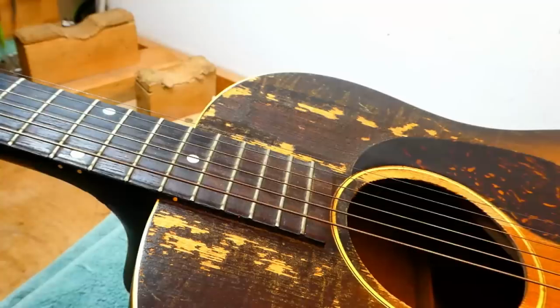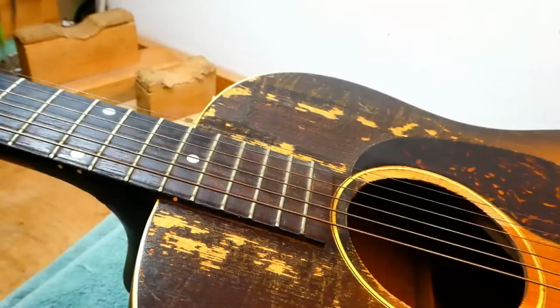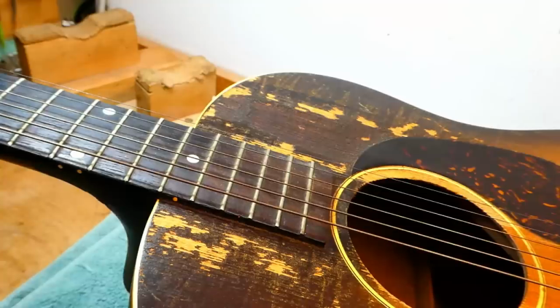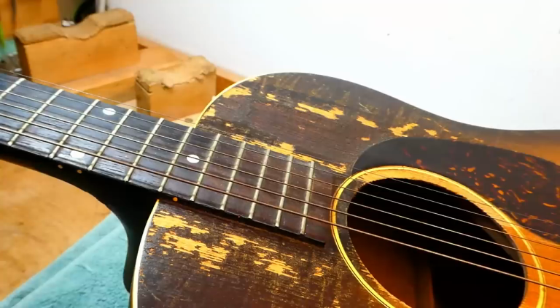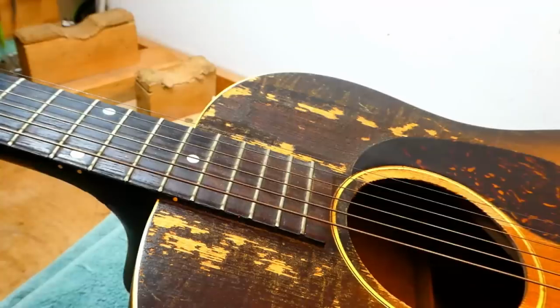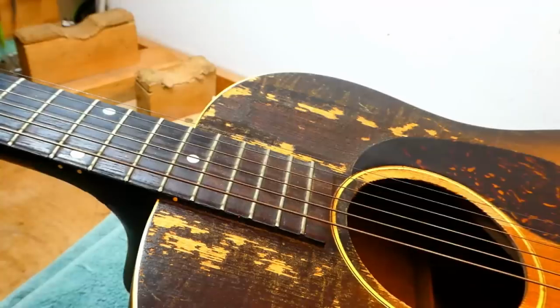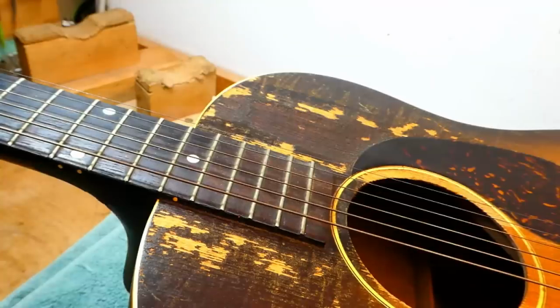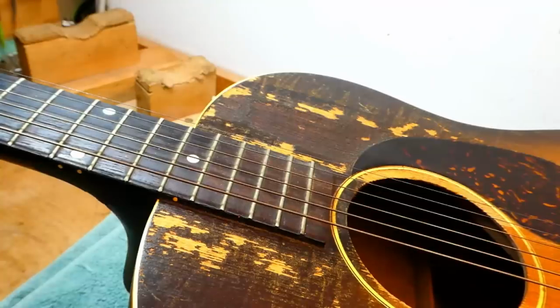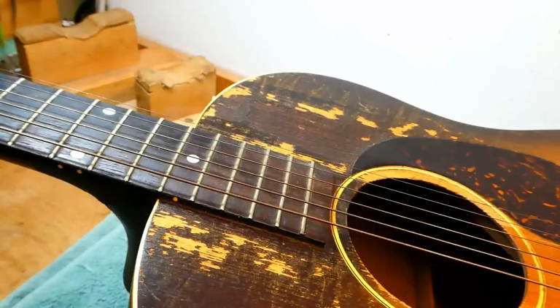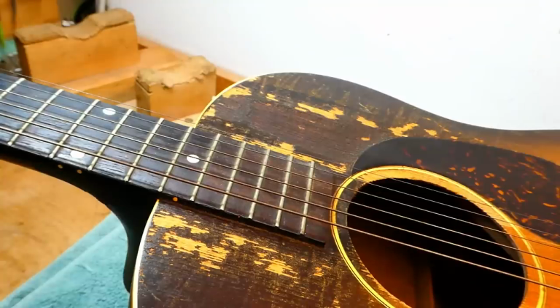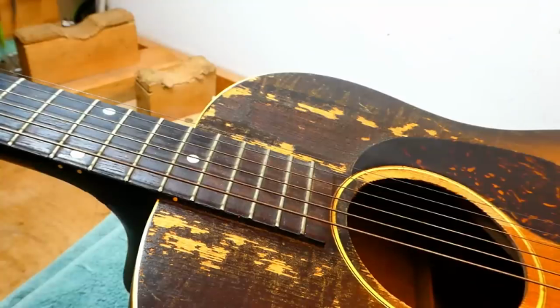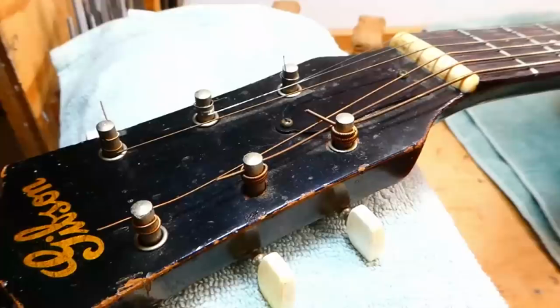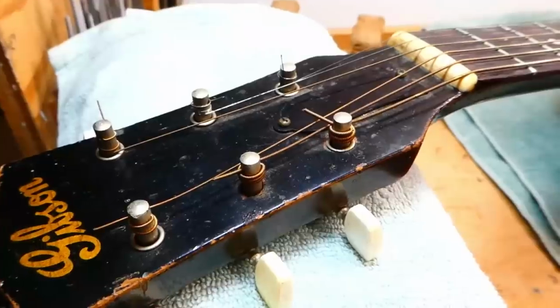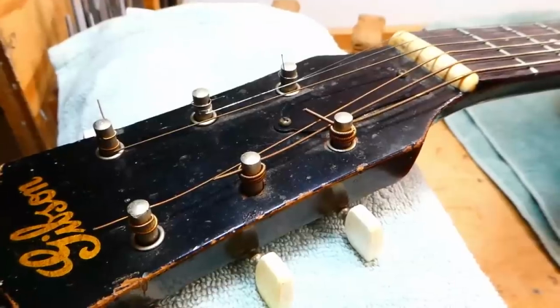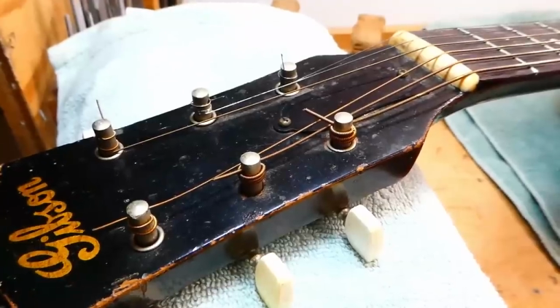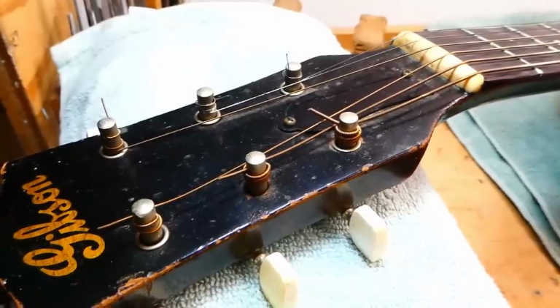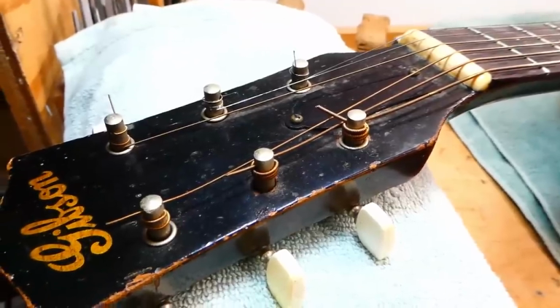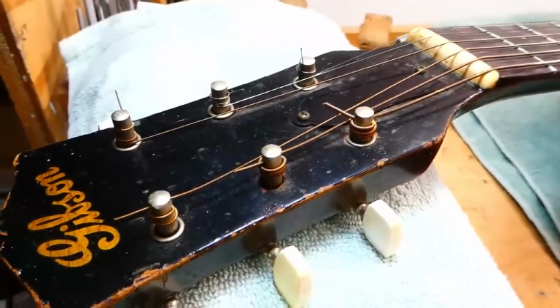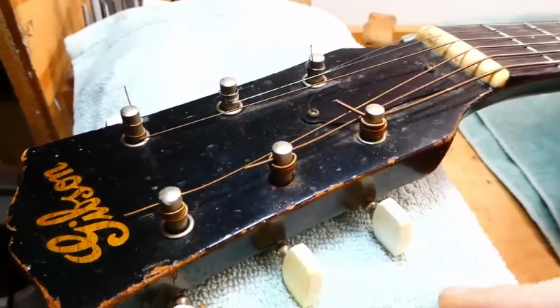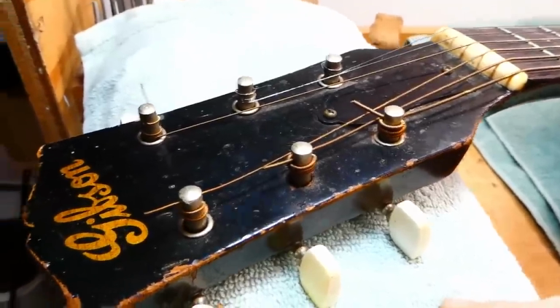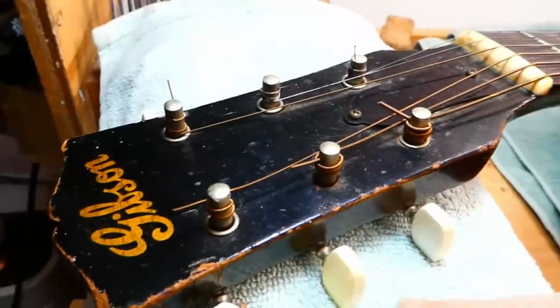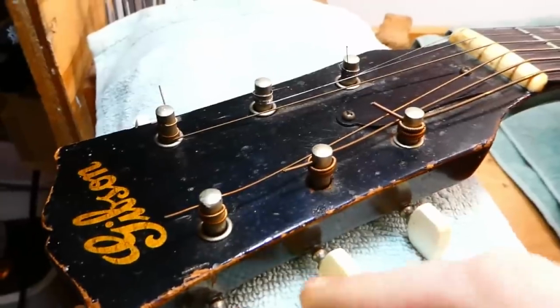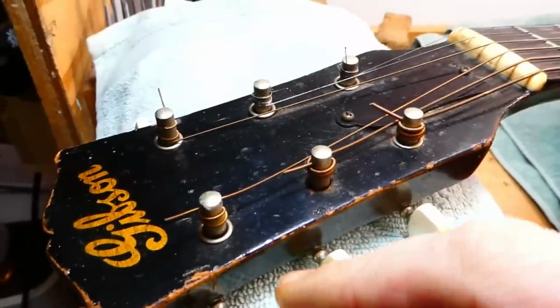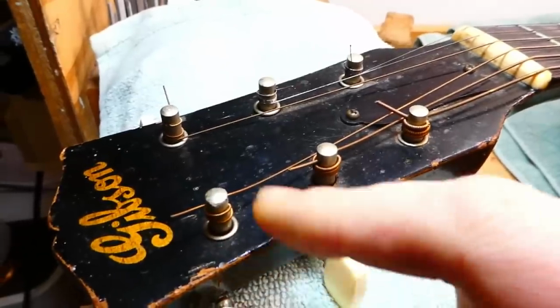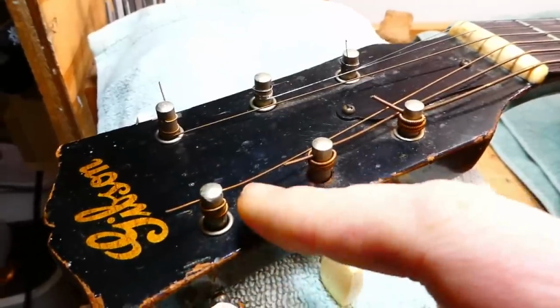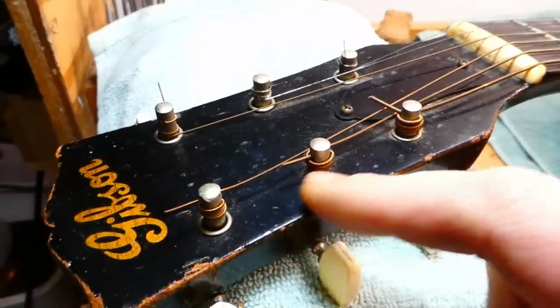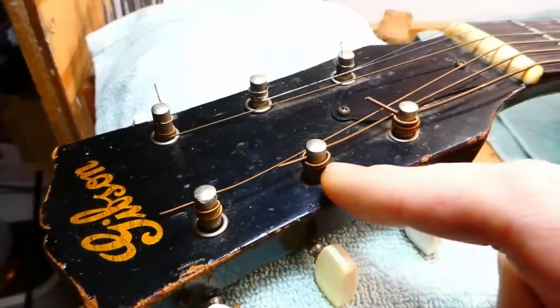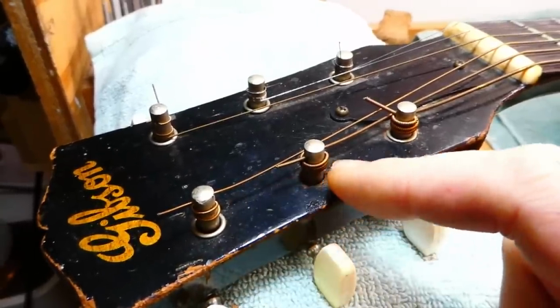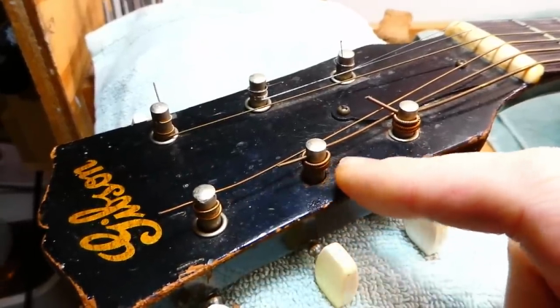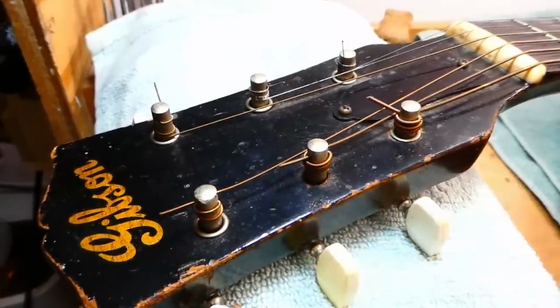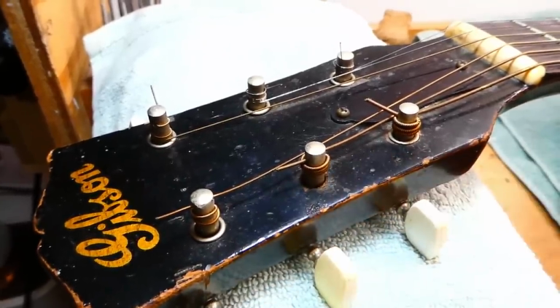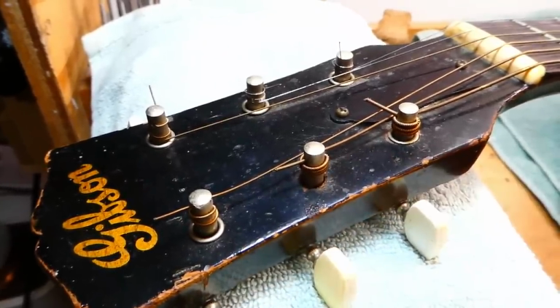Starting off with this guitar, the action is 9/64ths on both bass and treble and the neck is very straight — virtually no relief, like one or two thousandths. Stringing is about to commence.